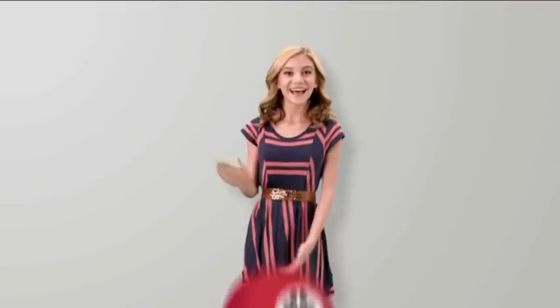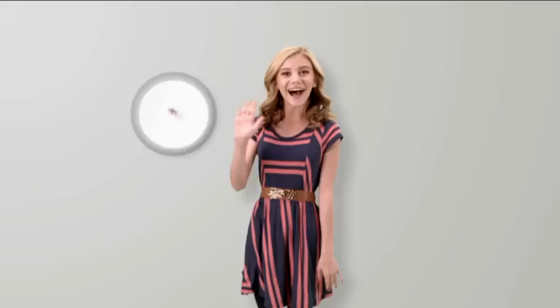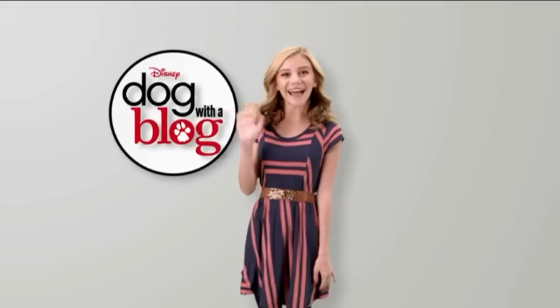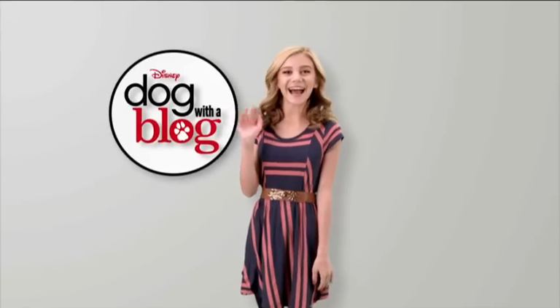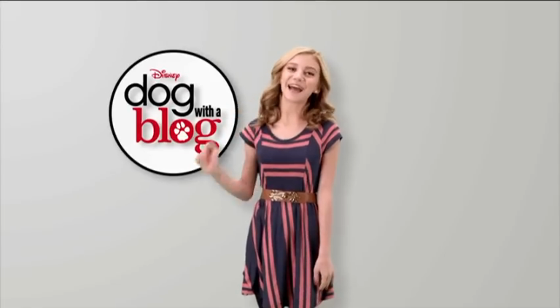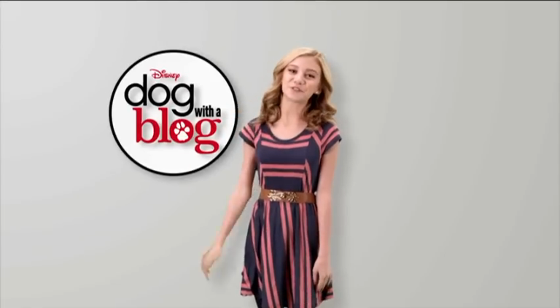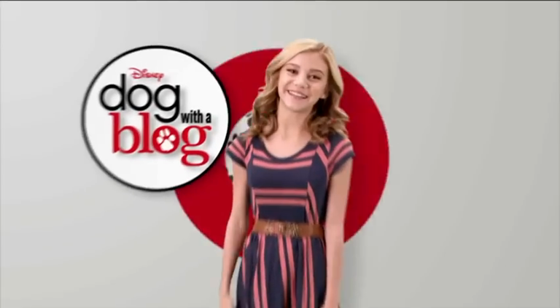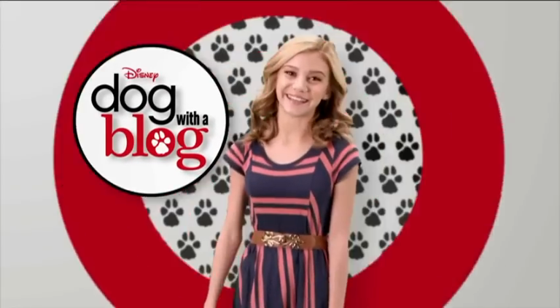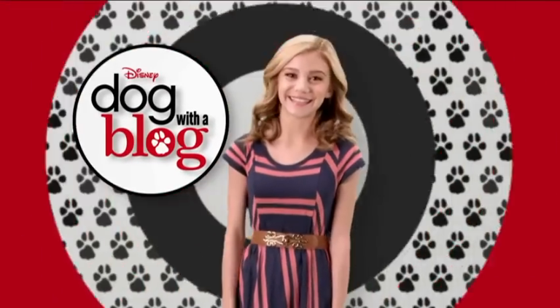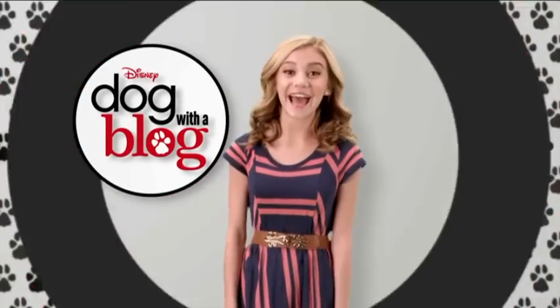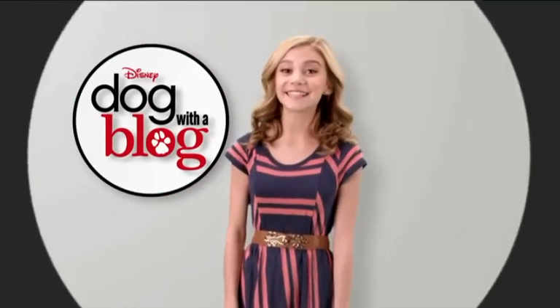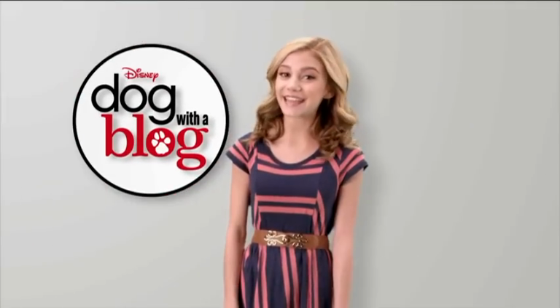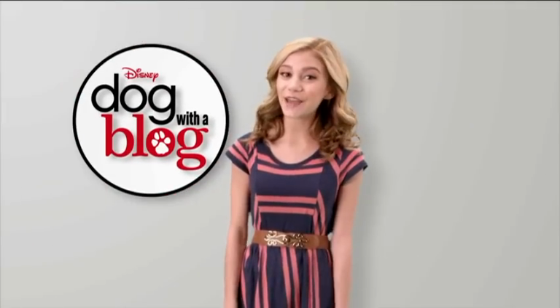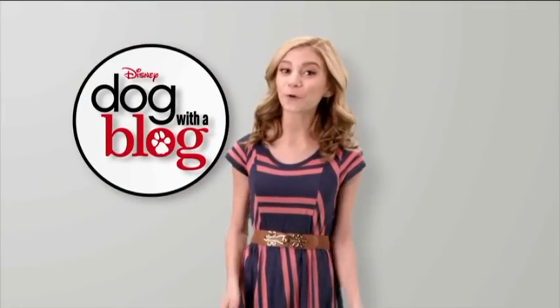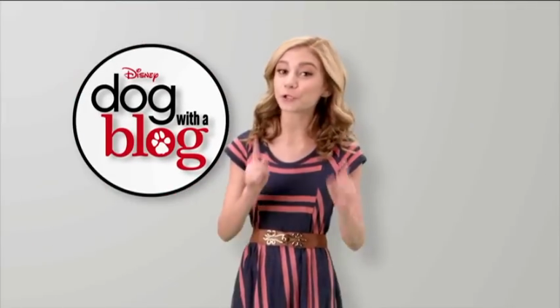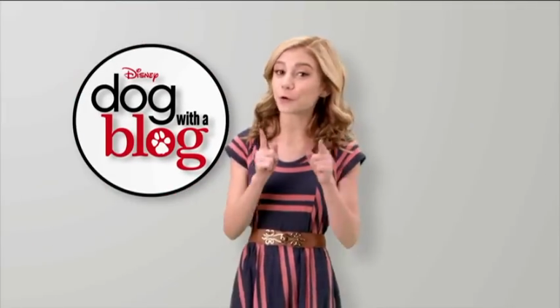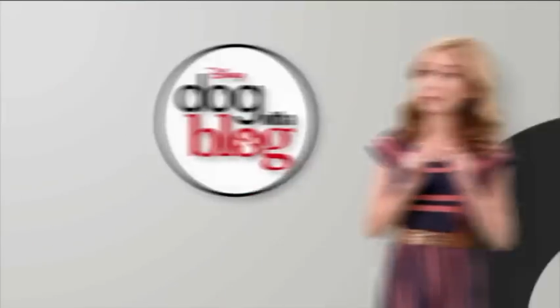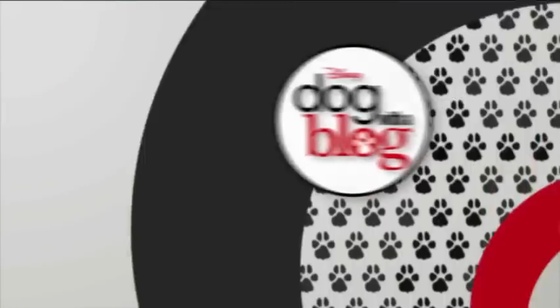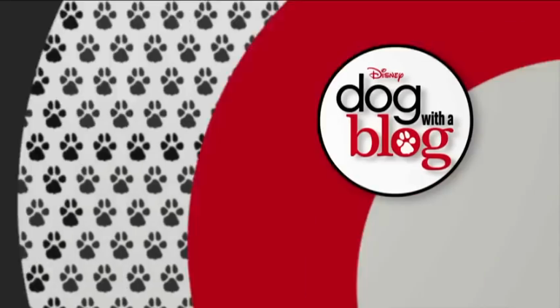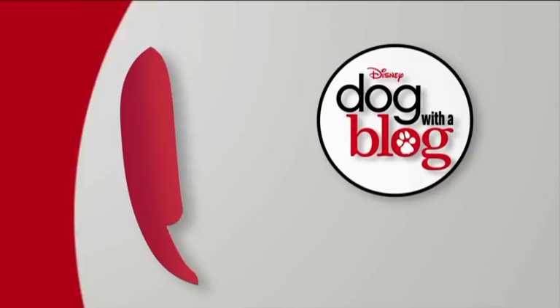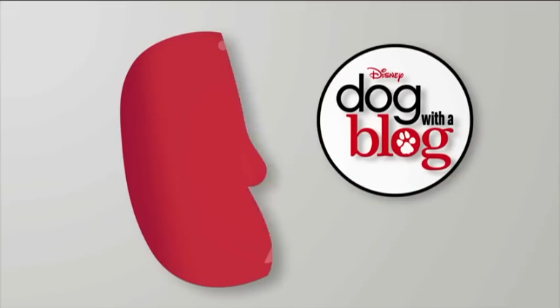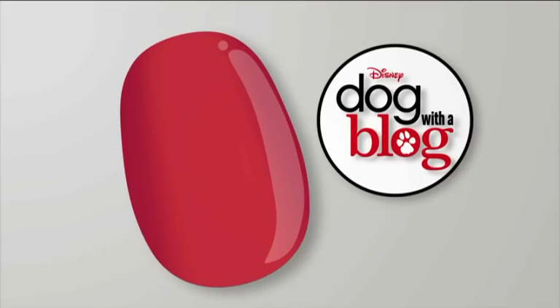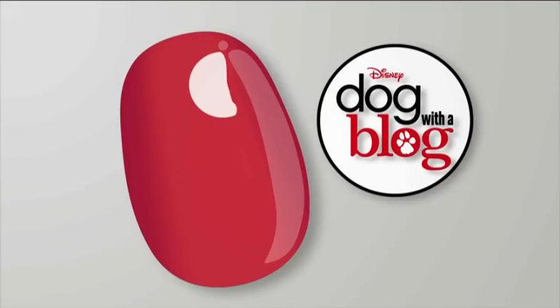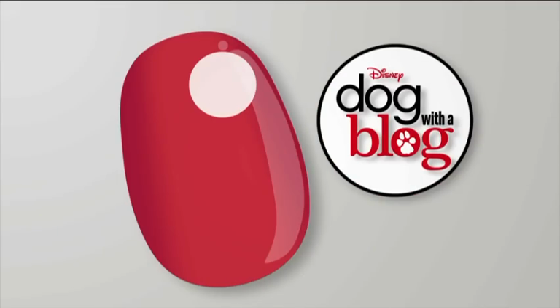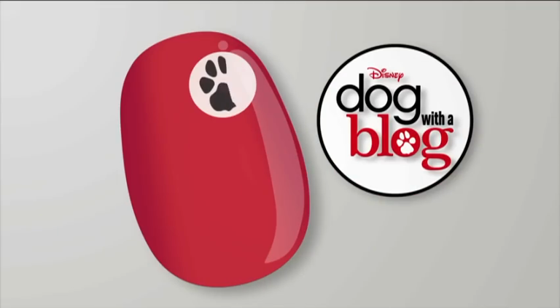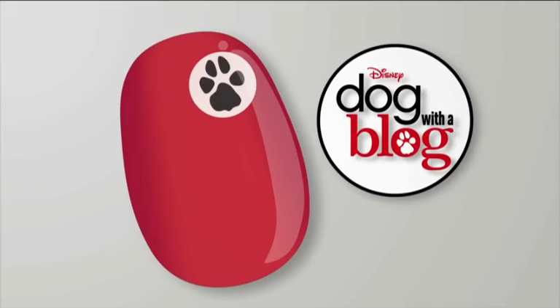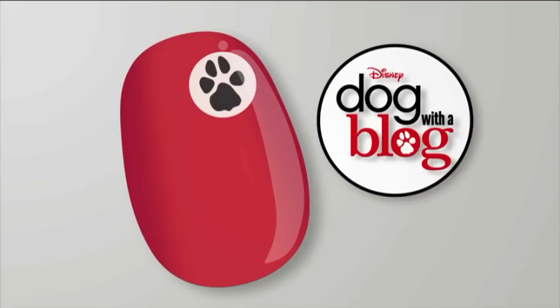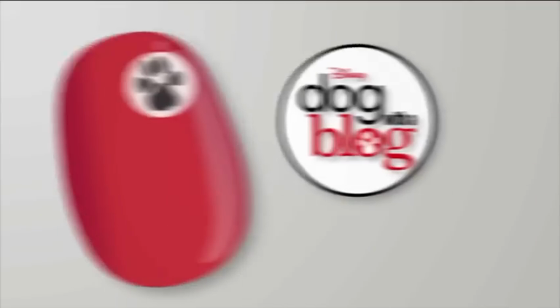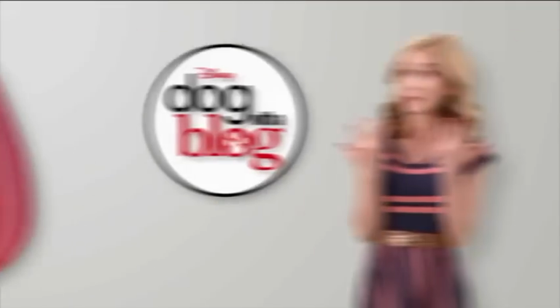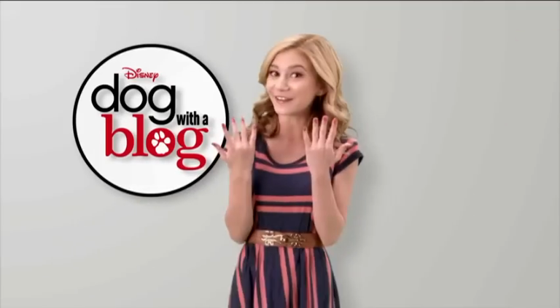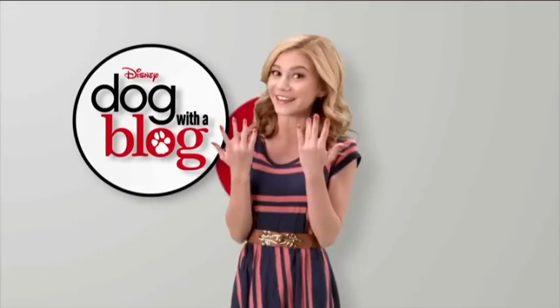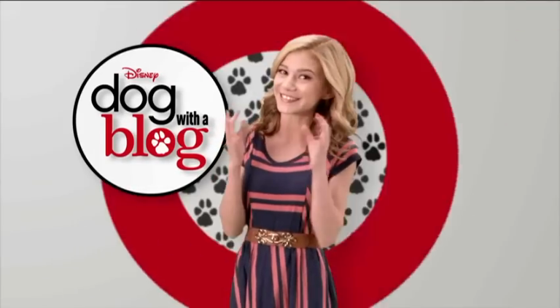Hi! I'm G-Hanelius and today we're gonna show you how to get super cute Dog with a Blog nails.